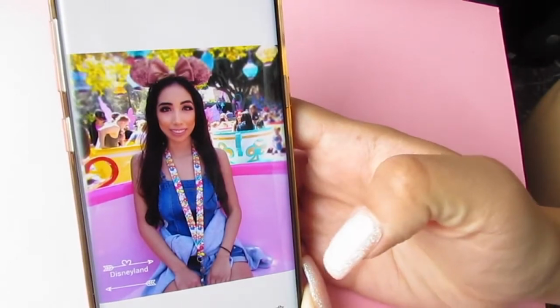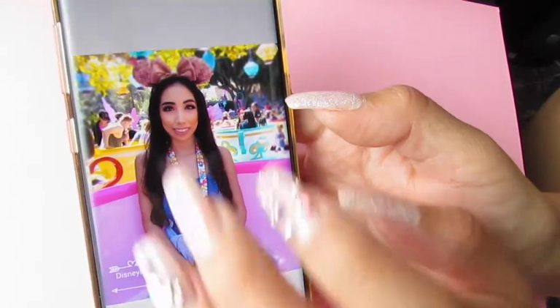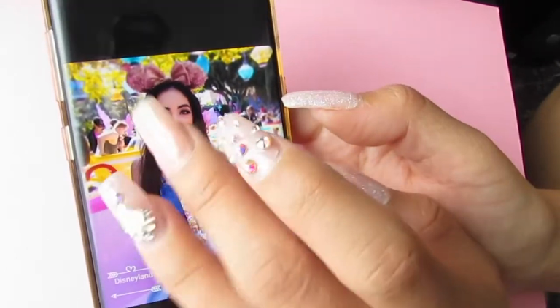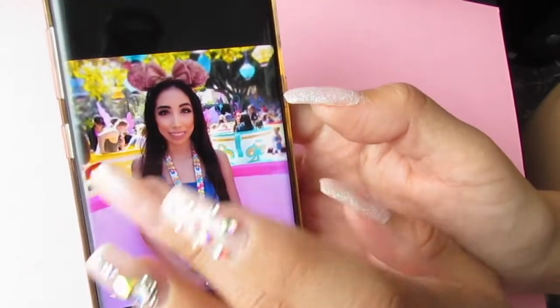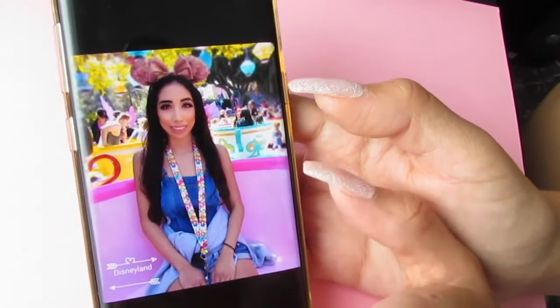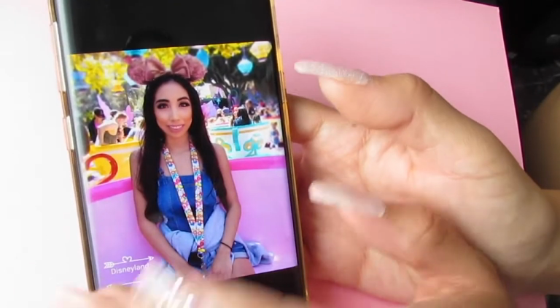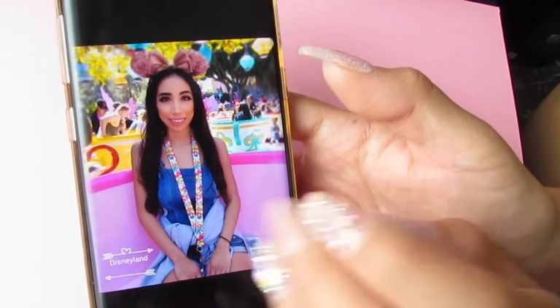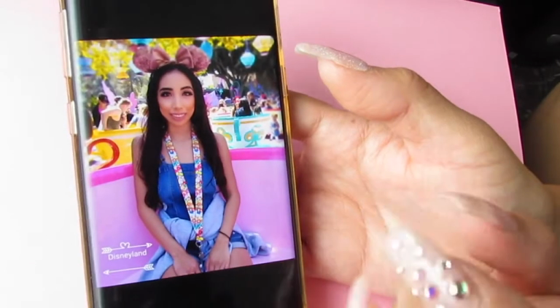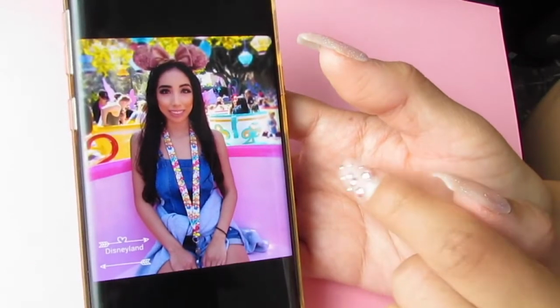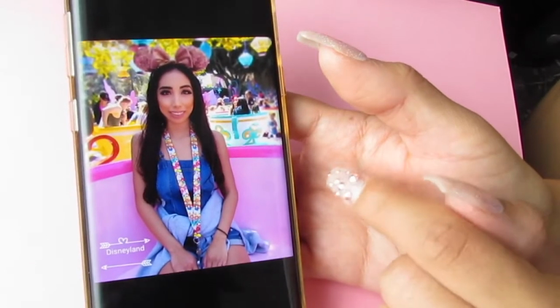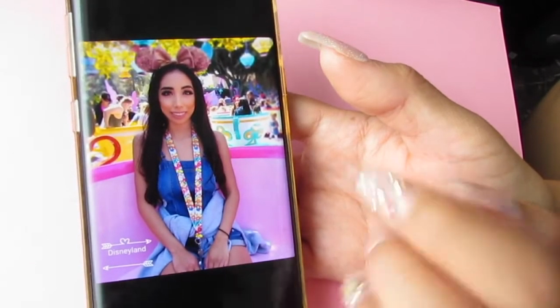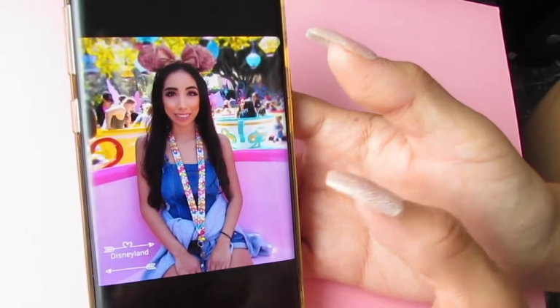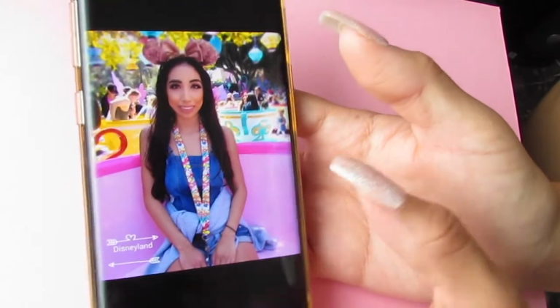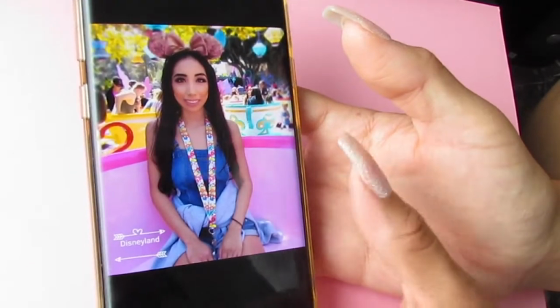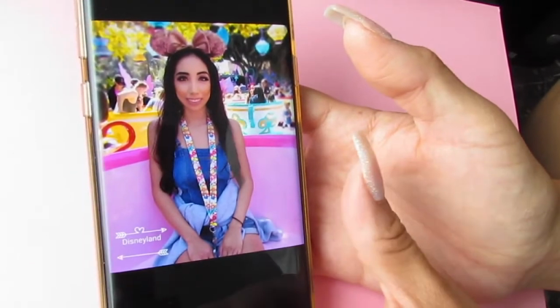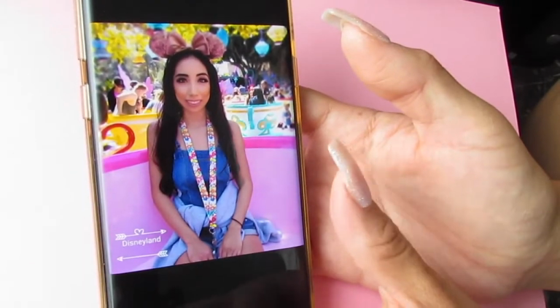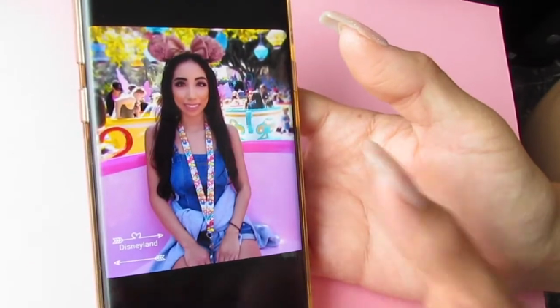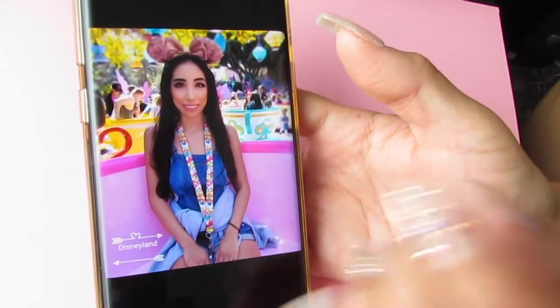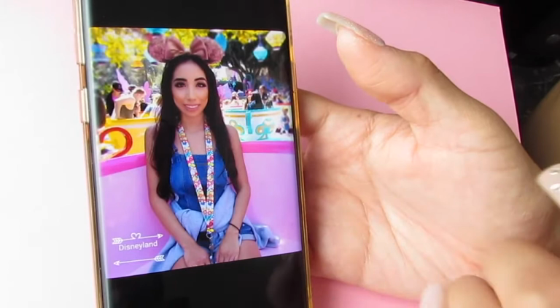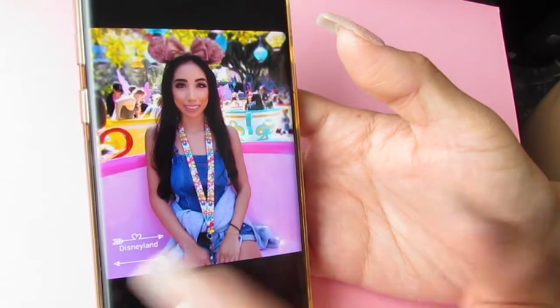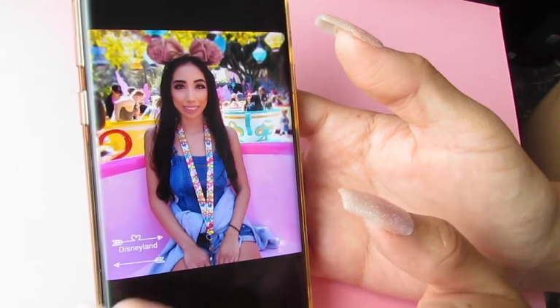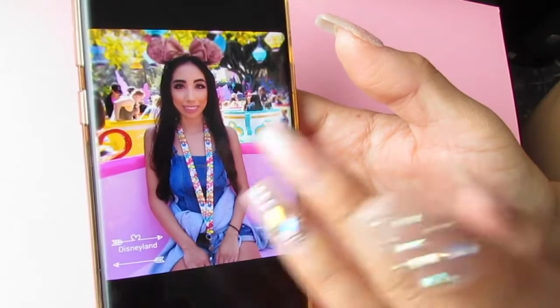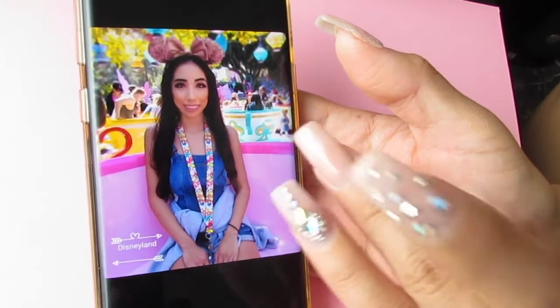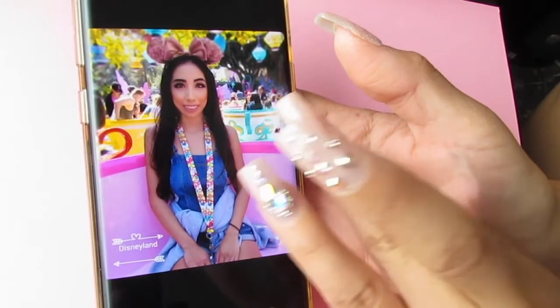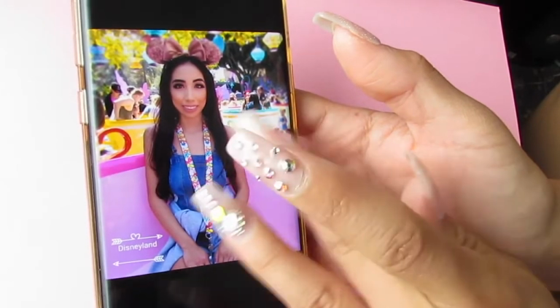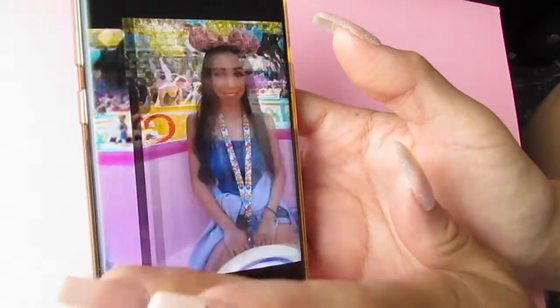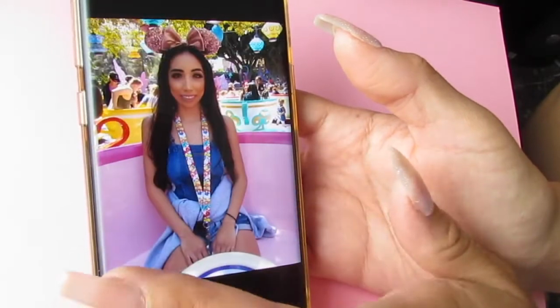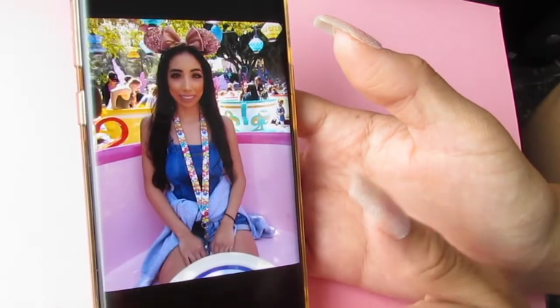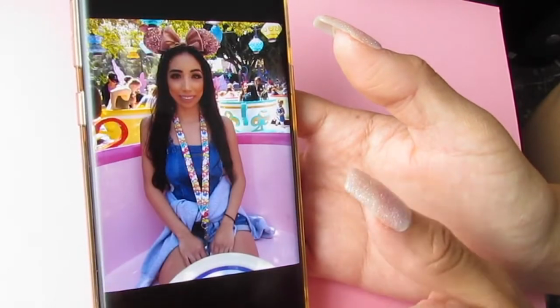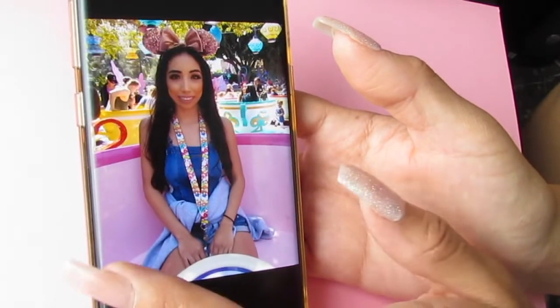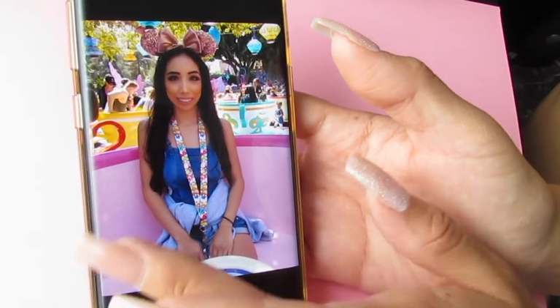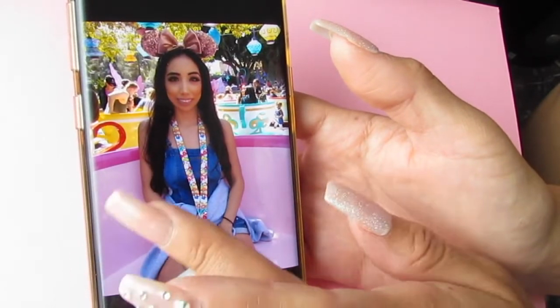I really like the editing software that the phone comes with — it's so good and it makes my photos so much better.